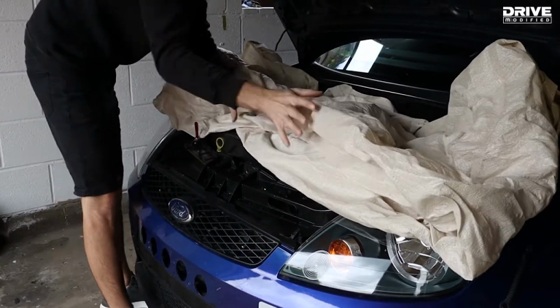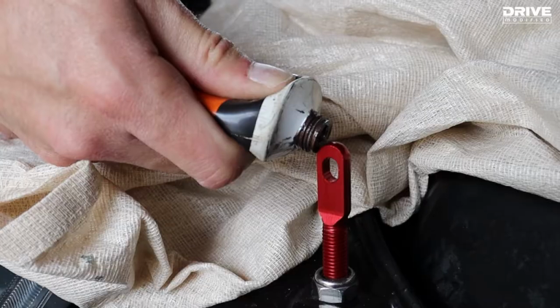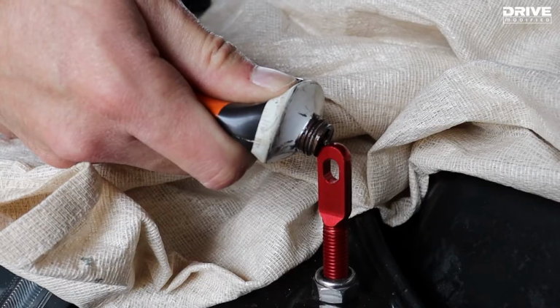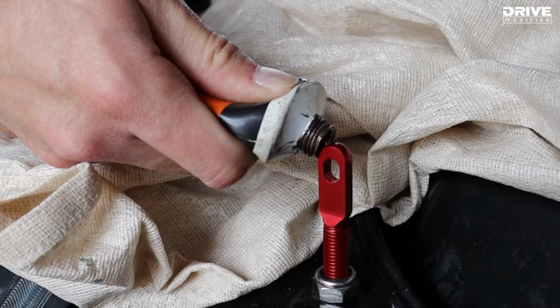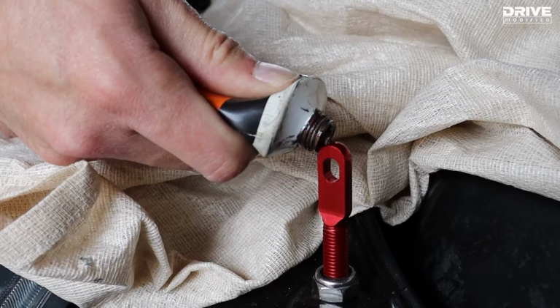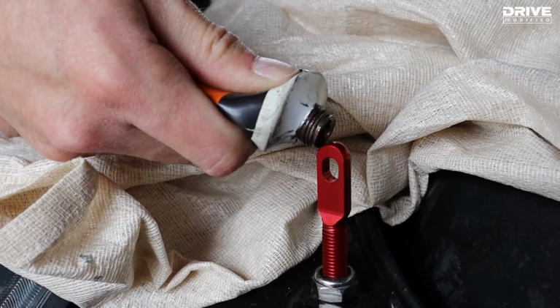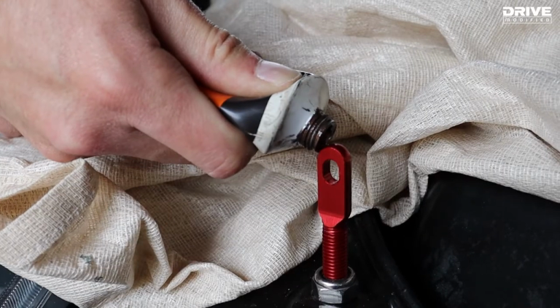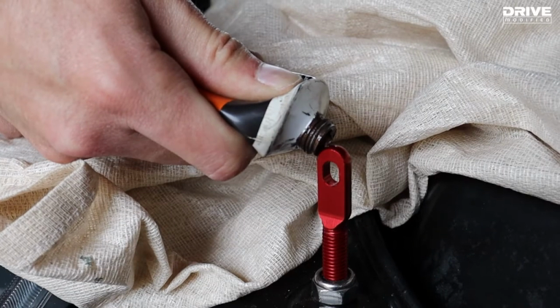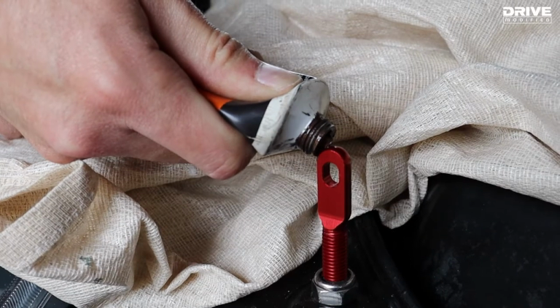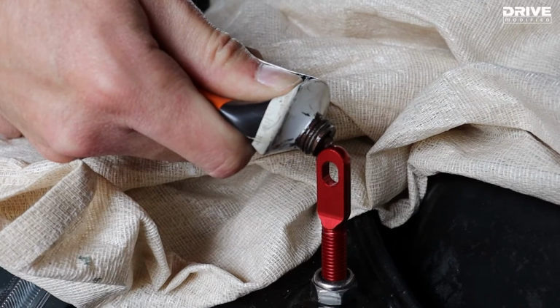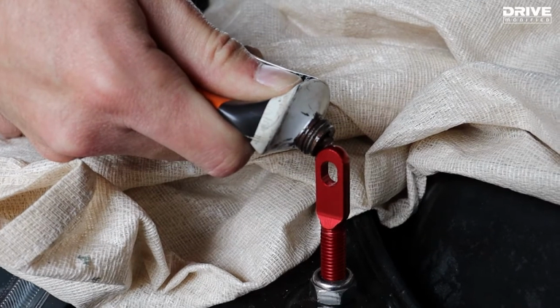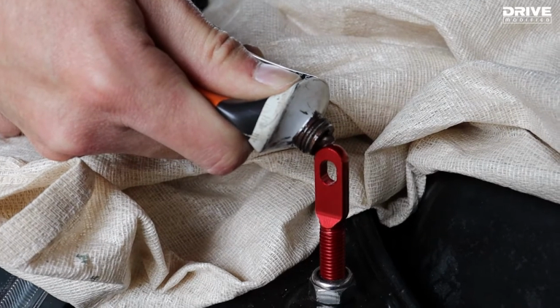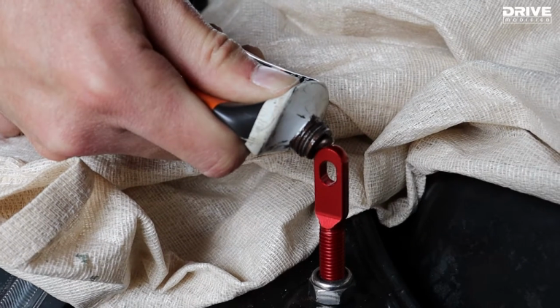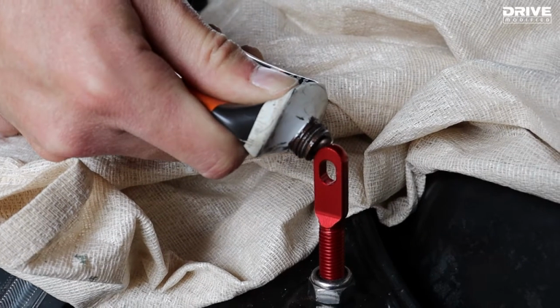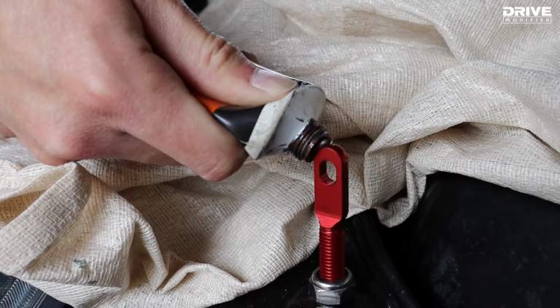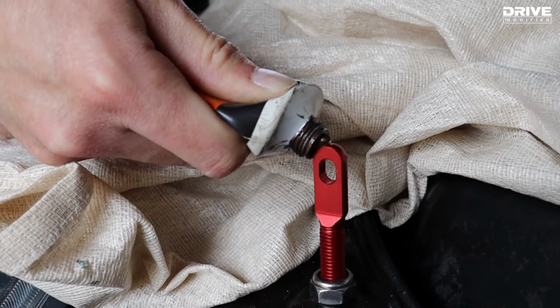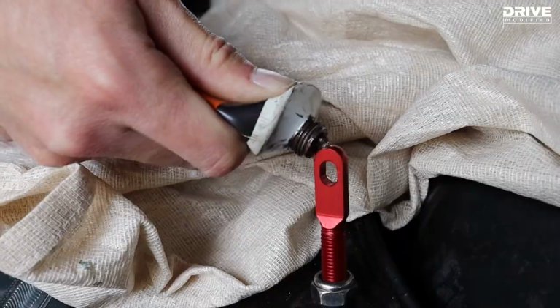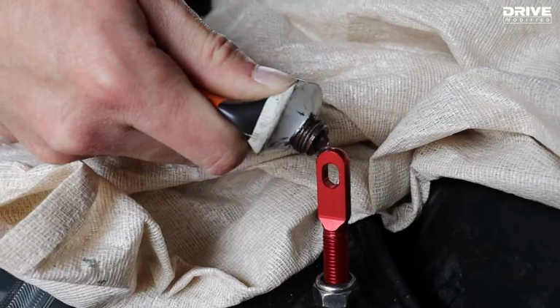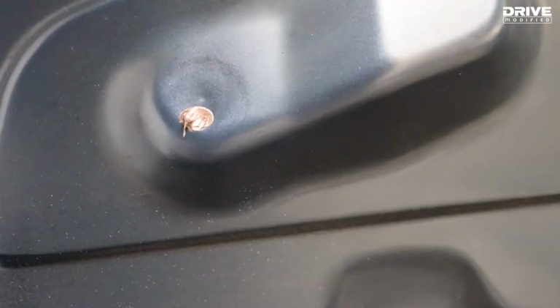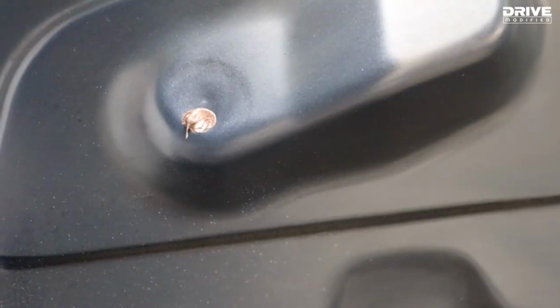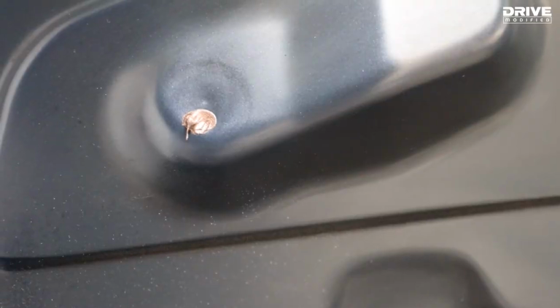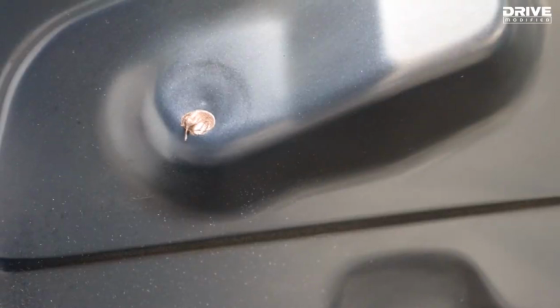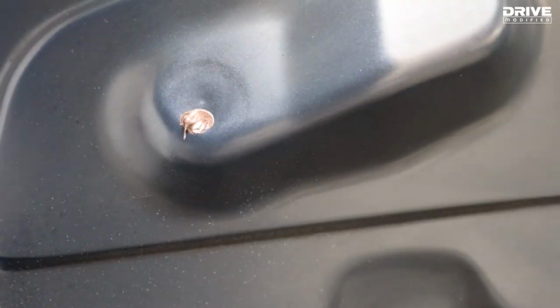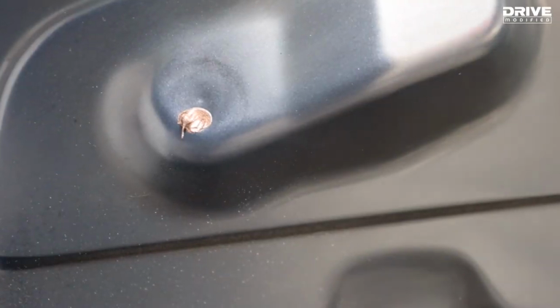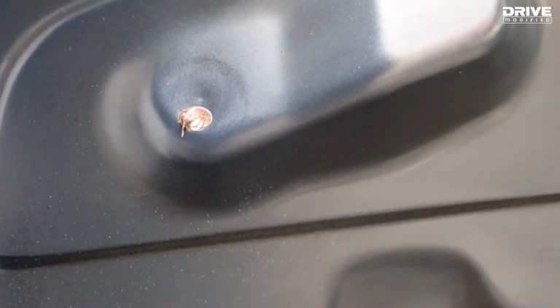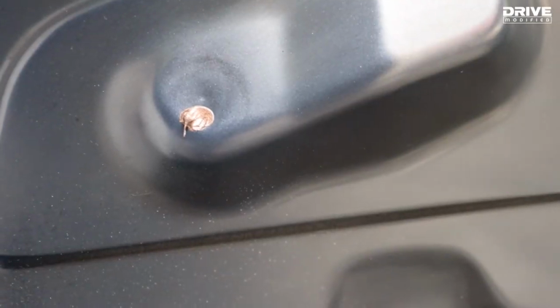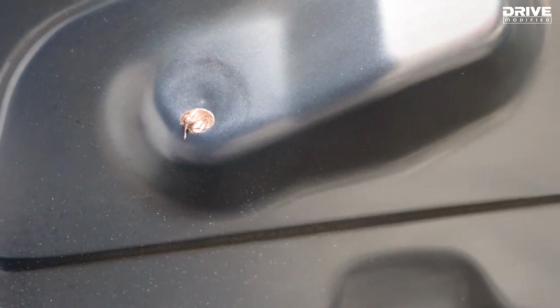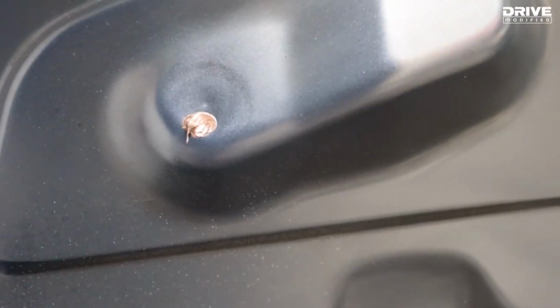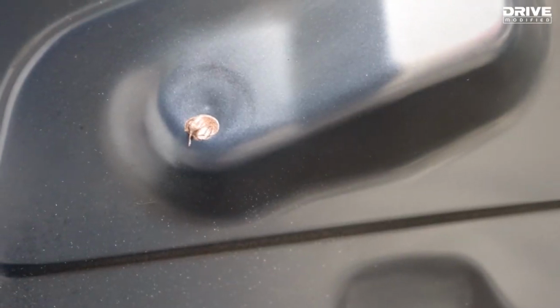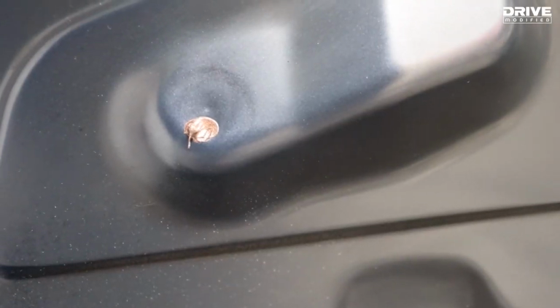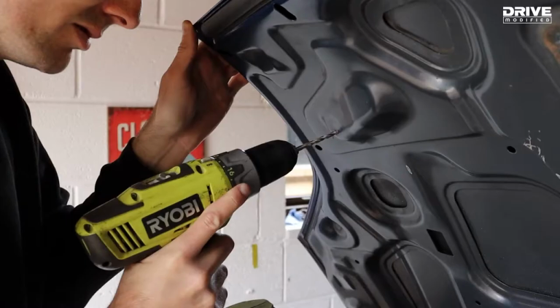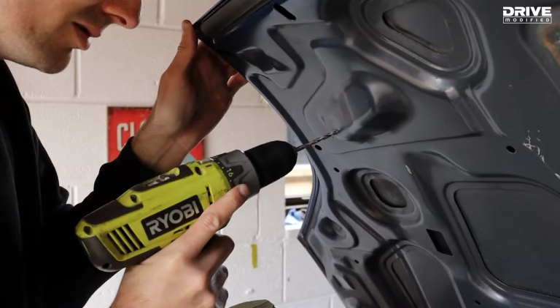I used a tiny dab of copper slip on the bonnet pins to mark on the underside of the bonnet where to drill.